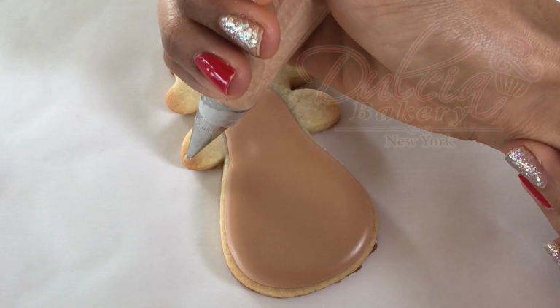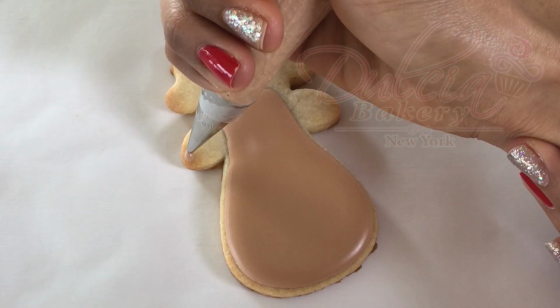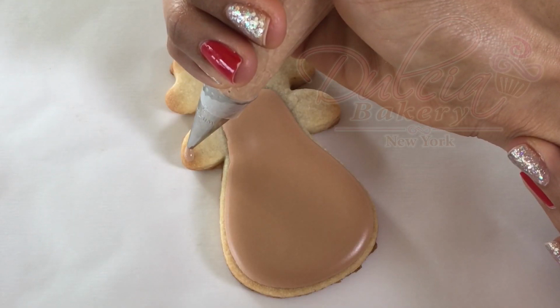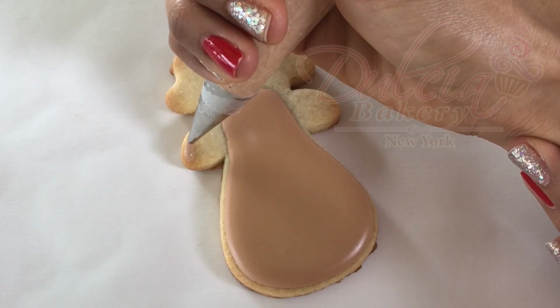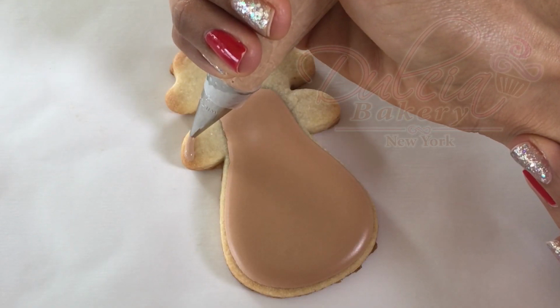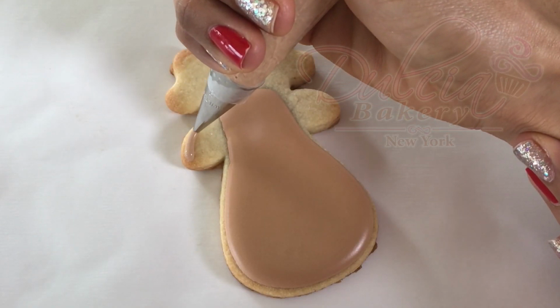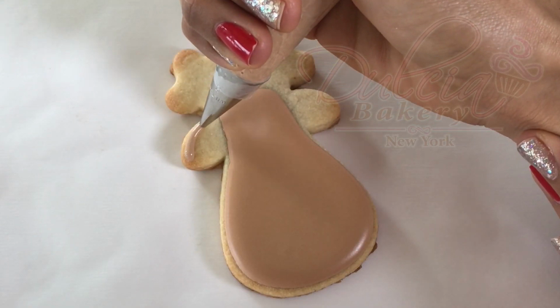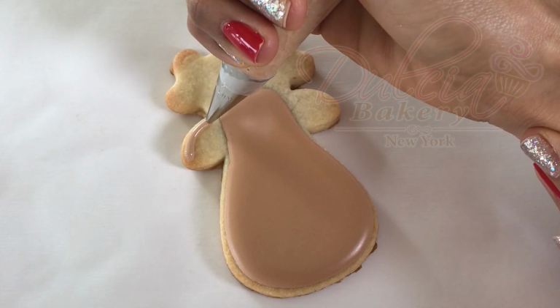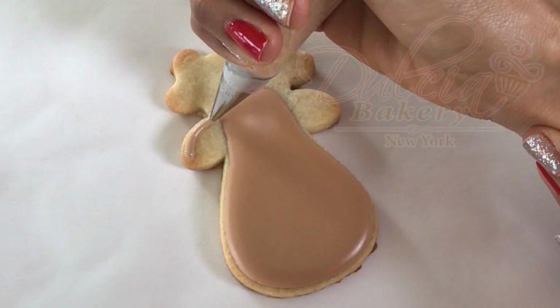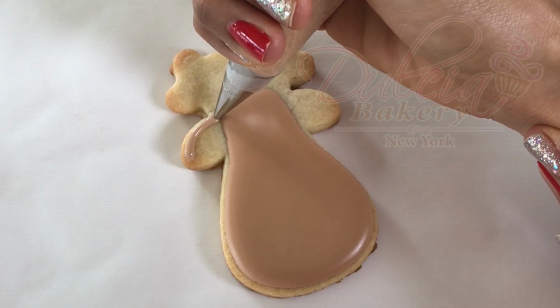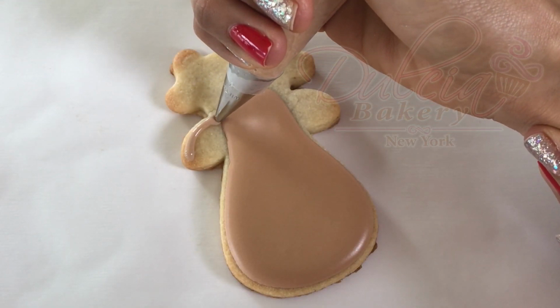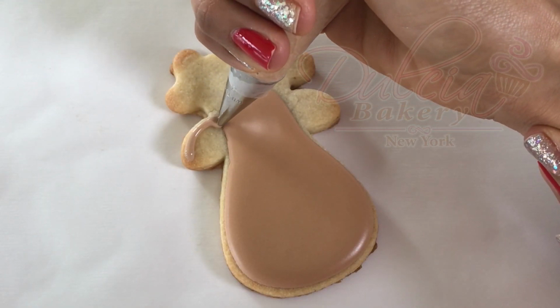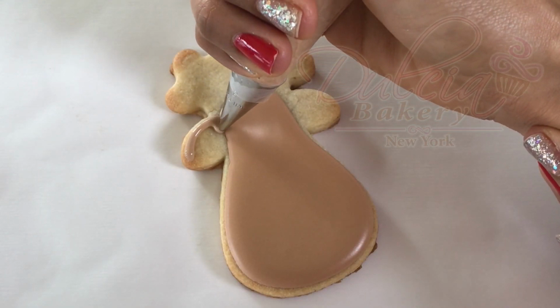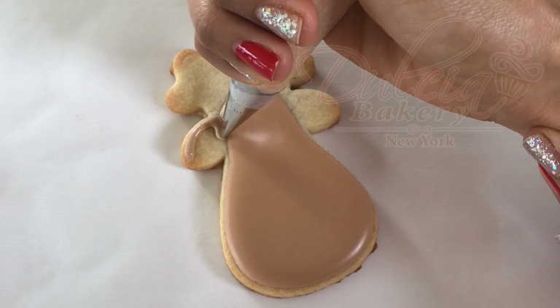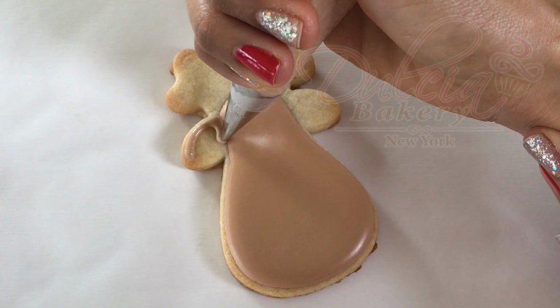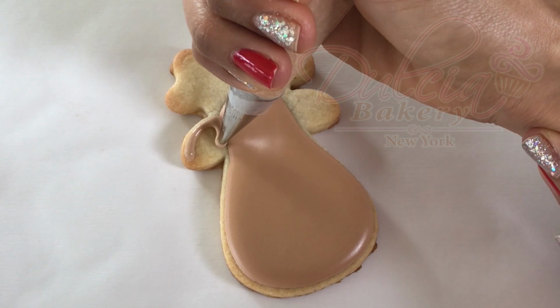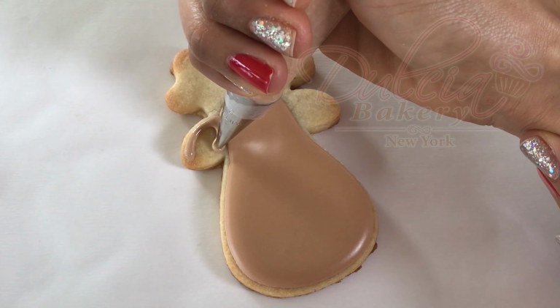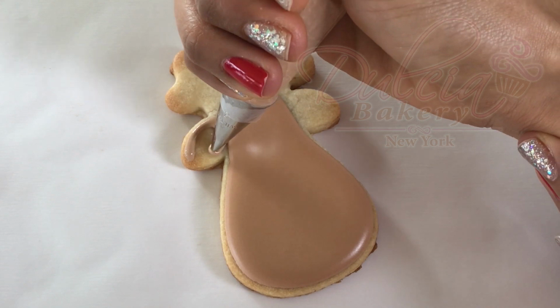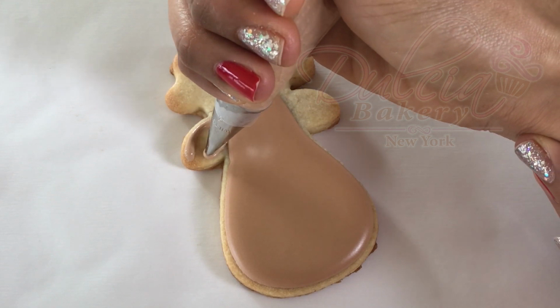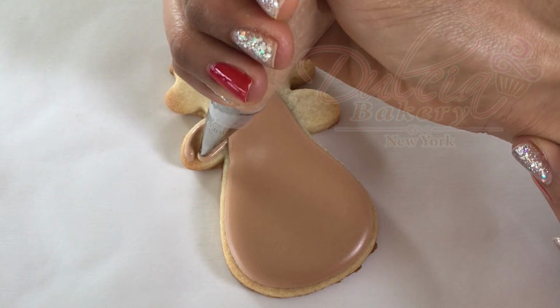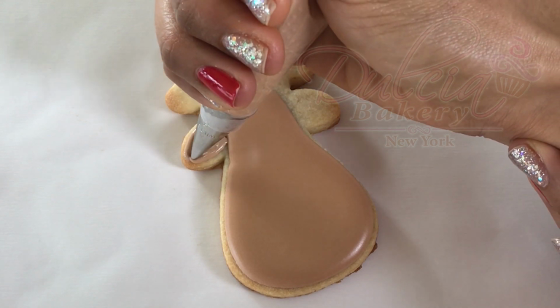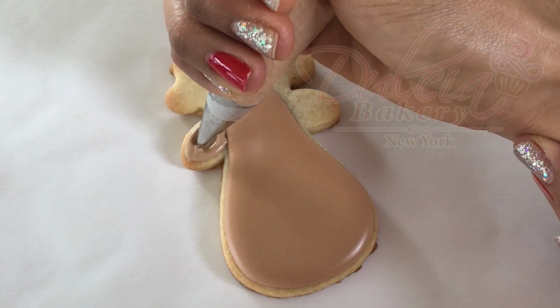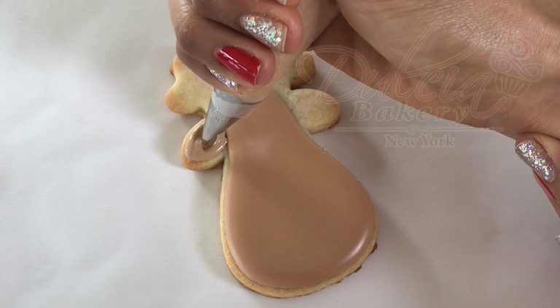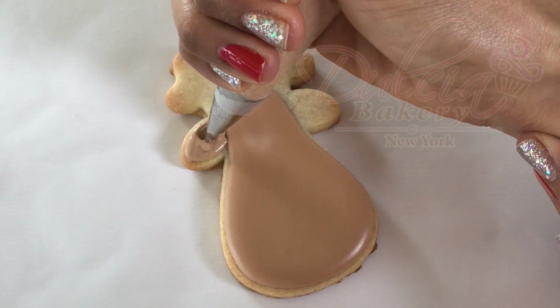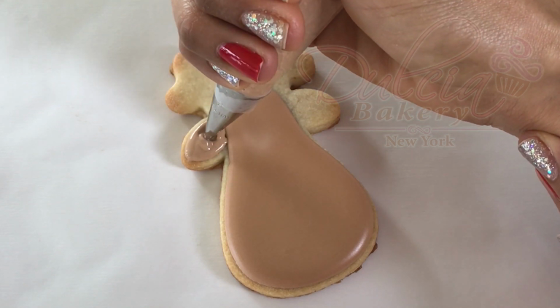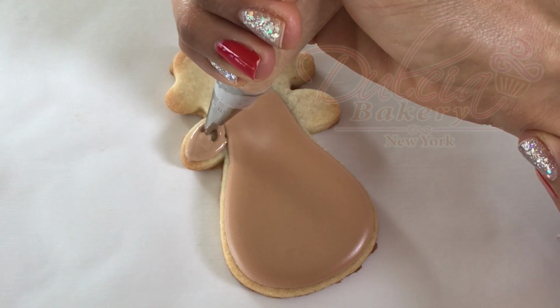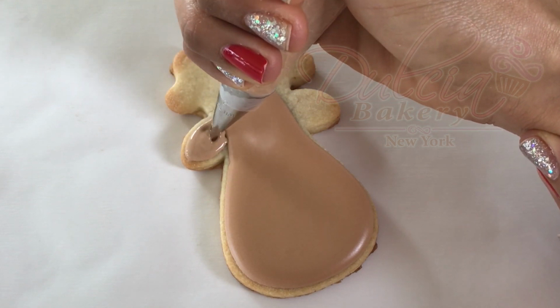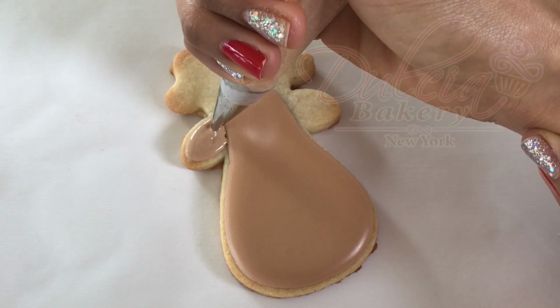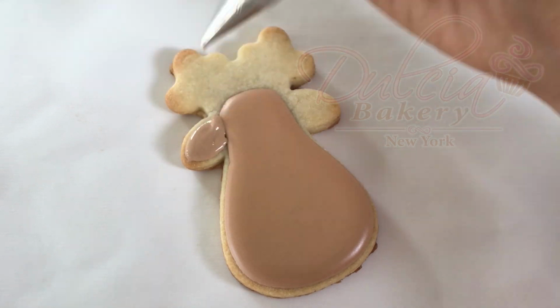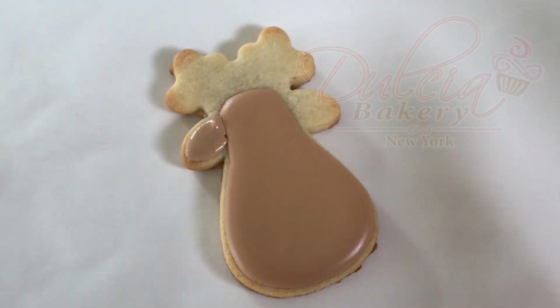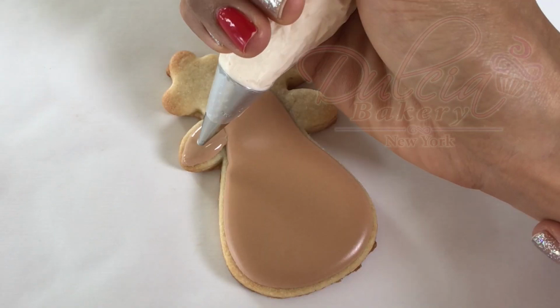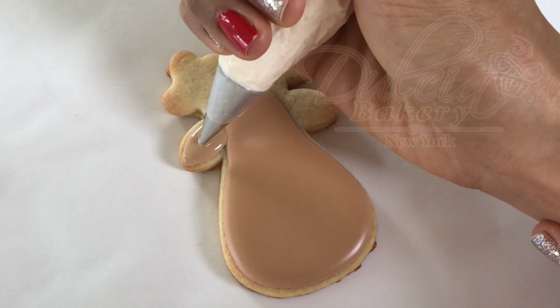Next, pipe the ears using the wet on wet technique — the link to watch this technique's tutorial is up here.